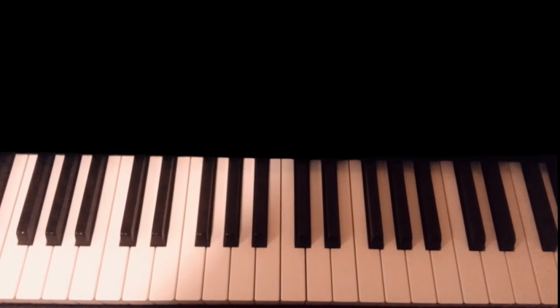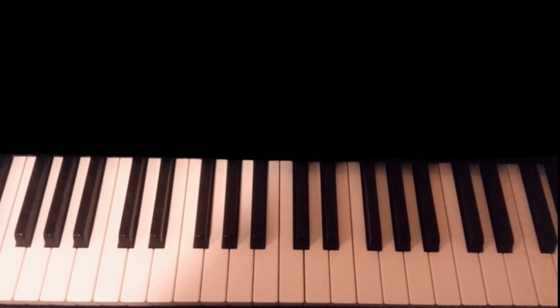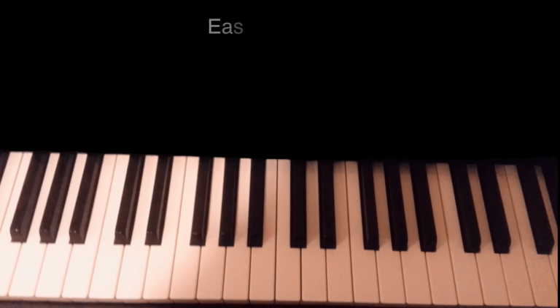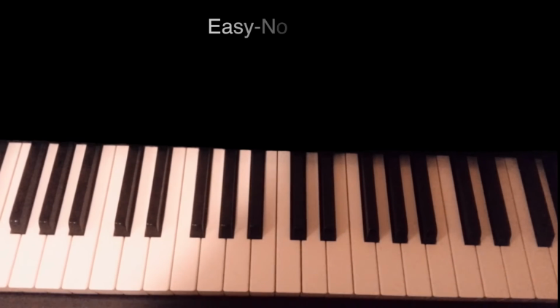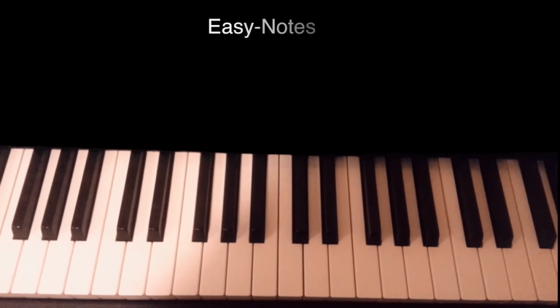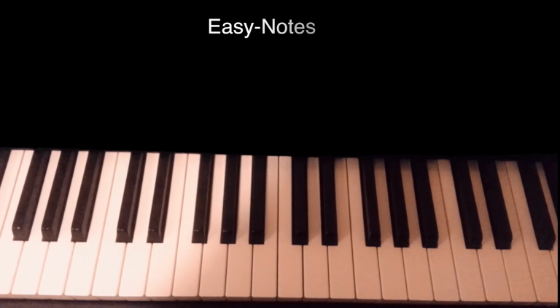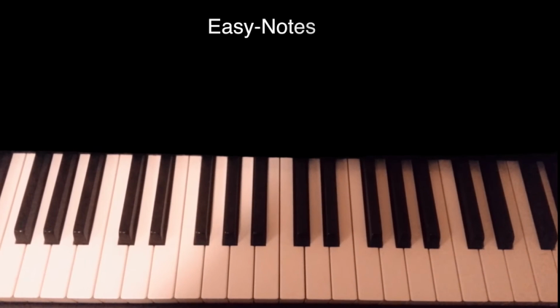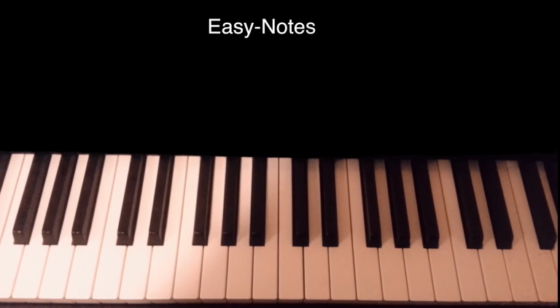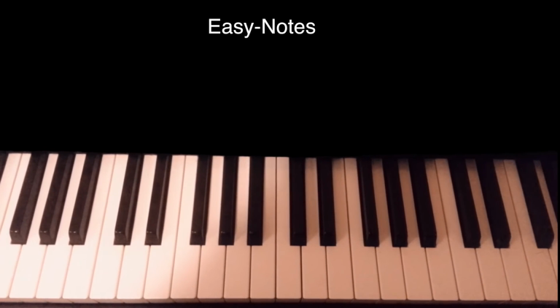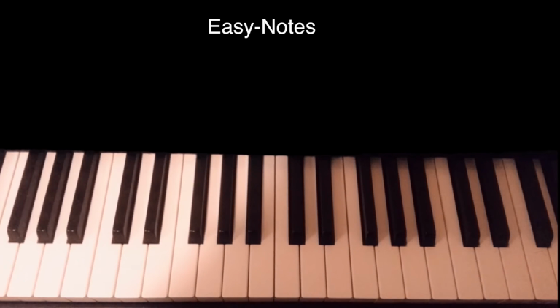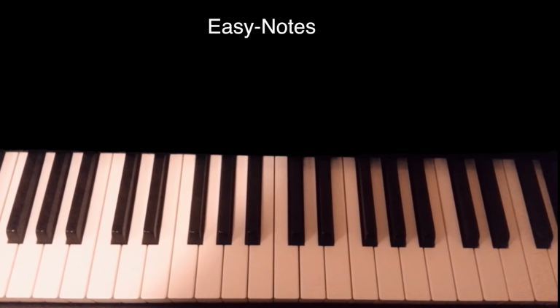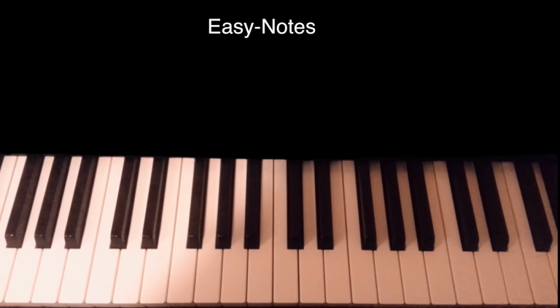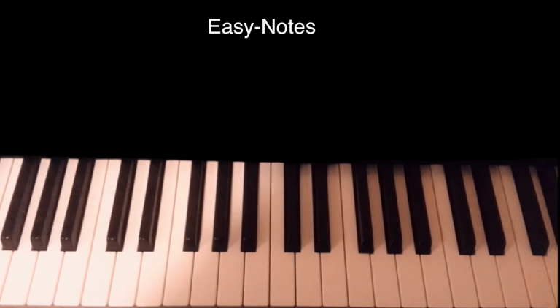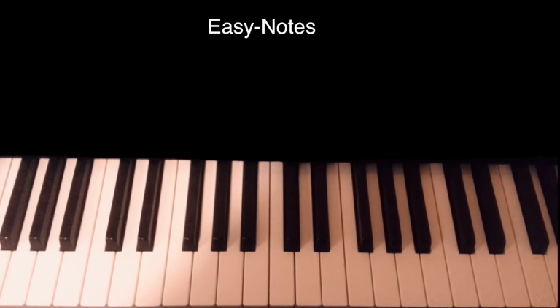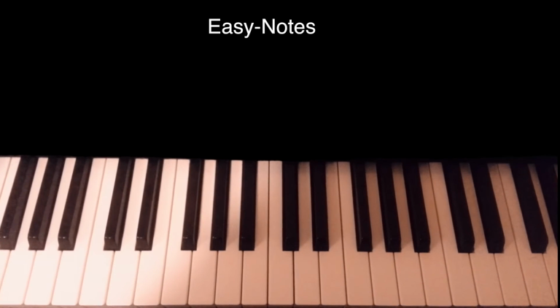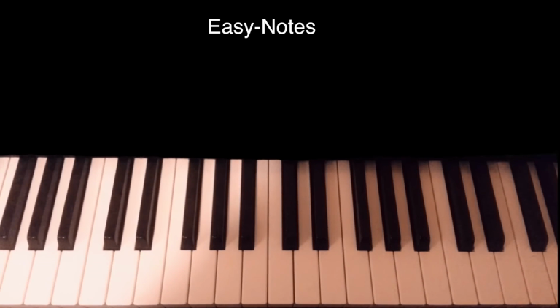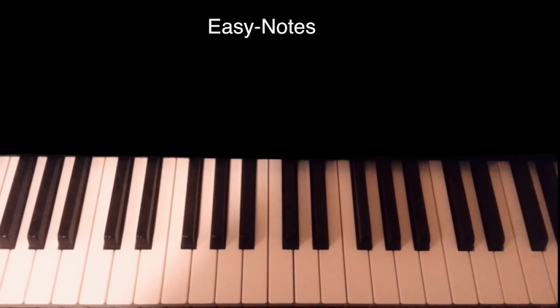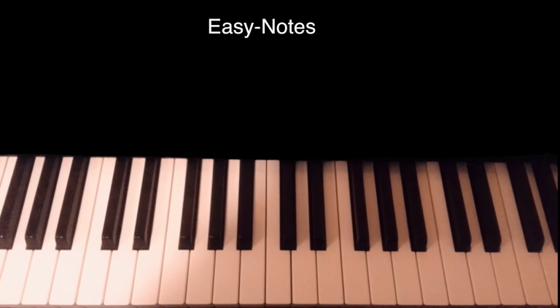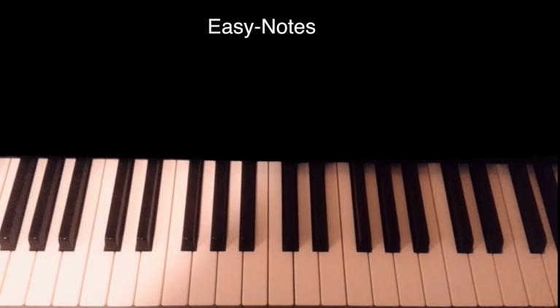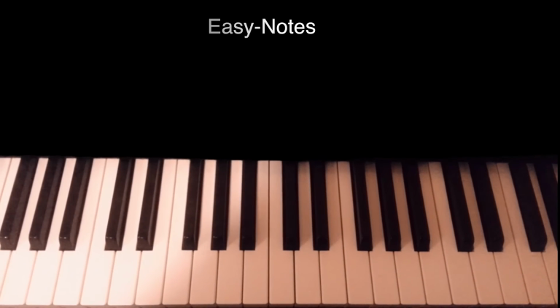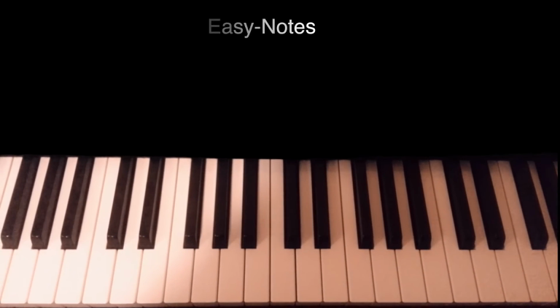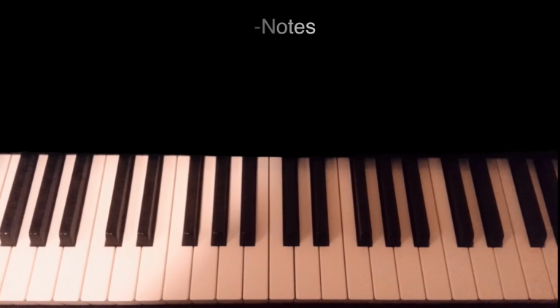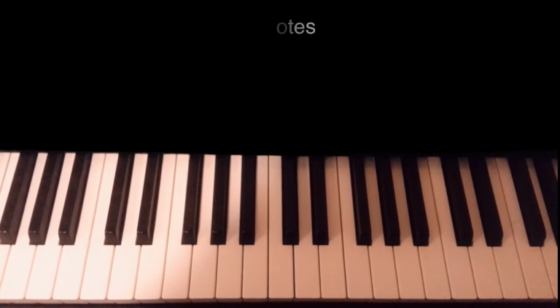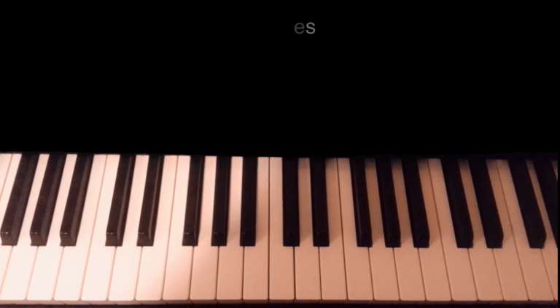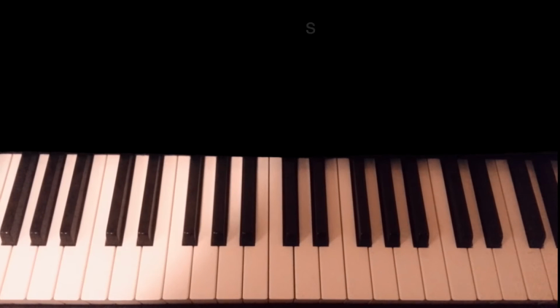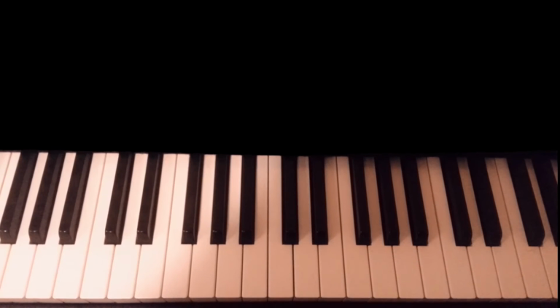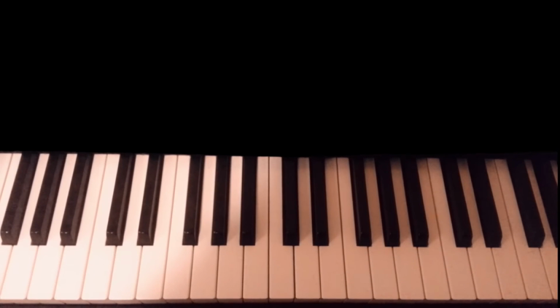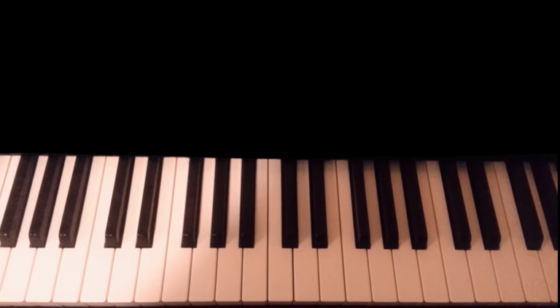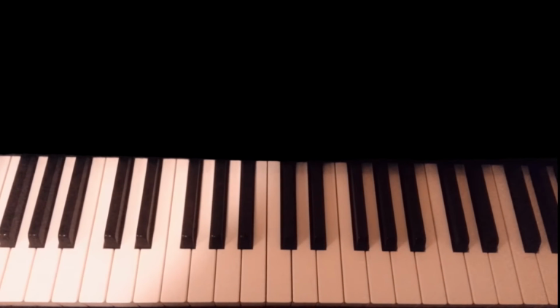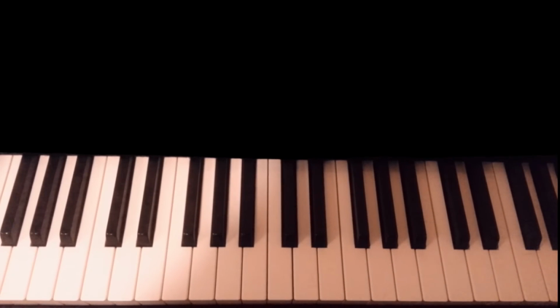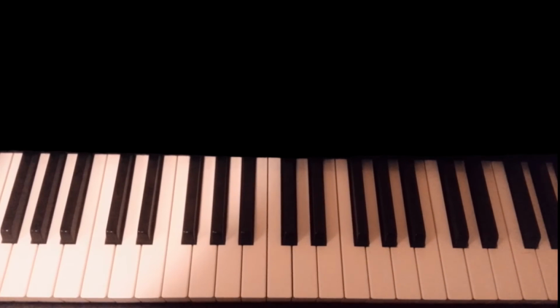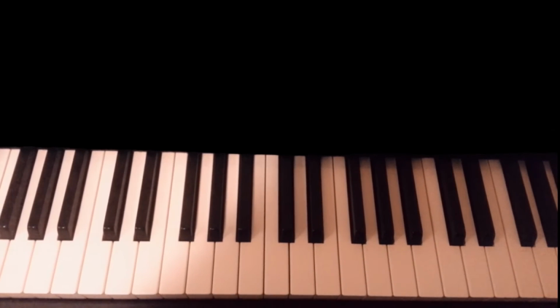Hello, my name is Joel and welcome to Easy Notes. Let's get started.